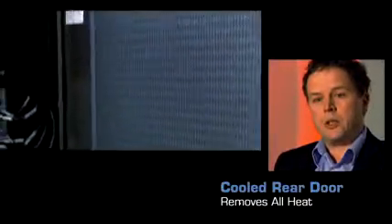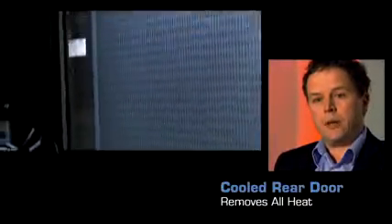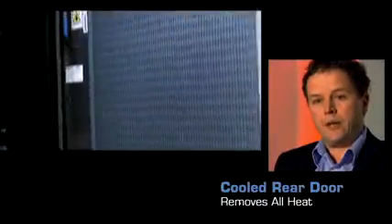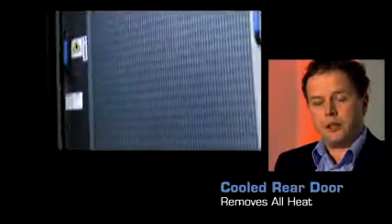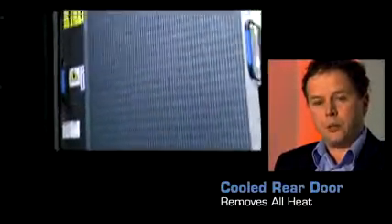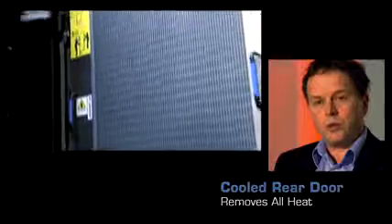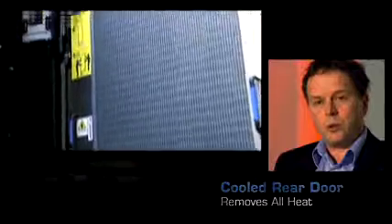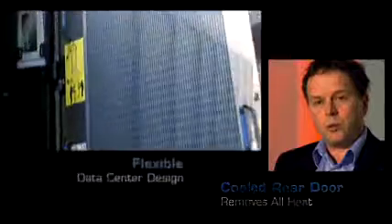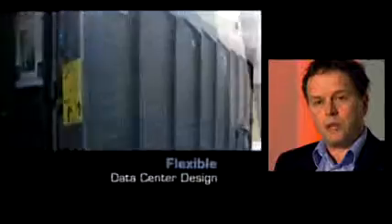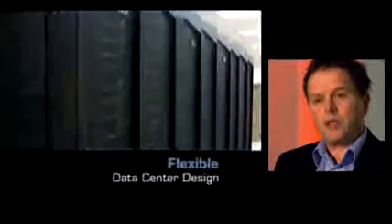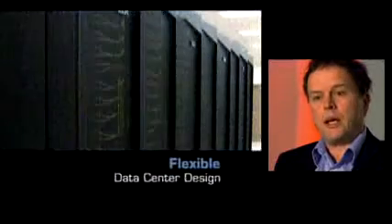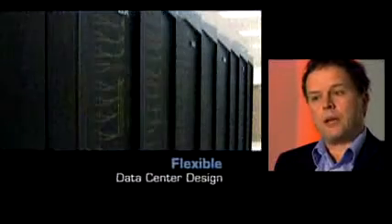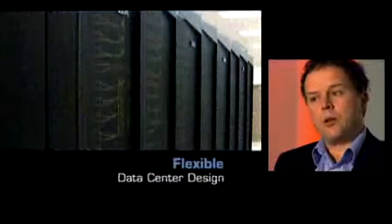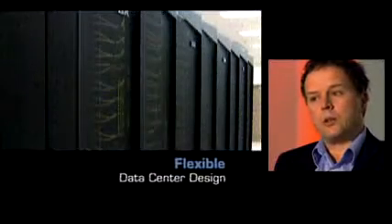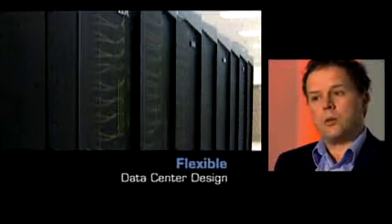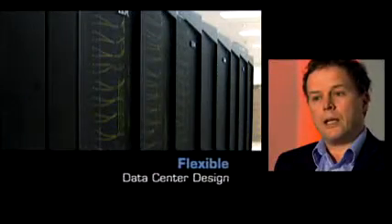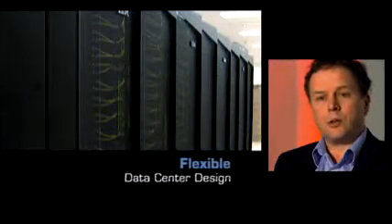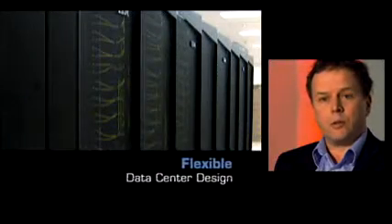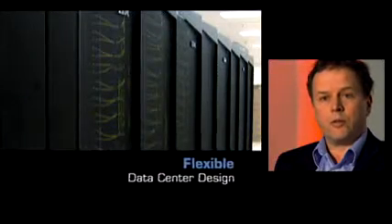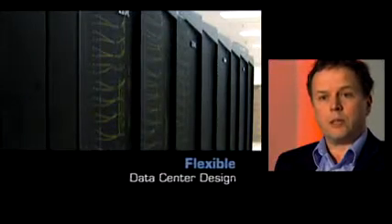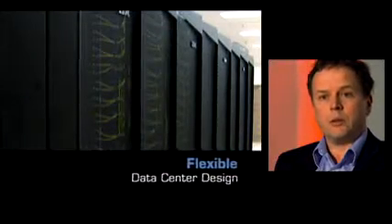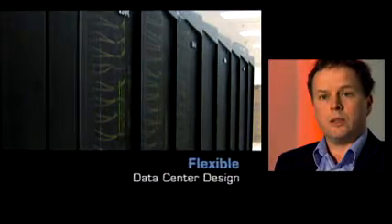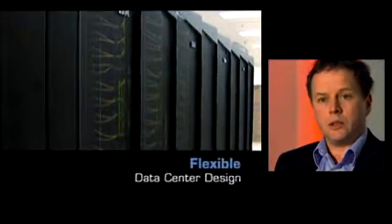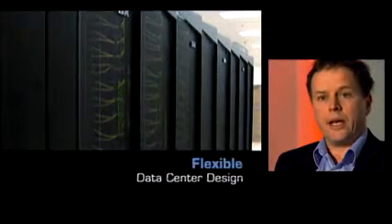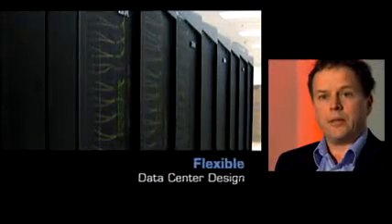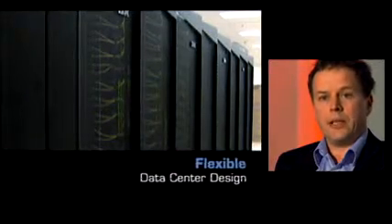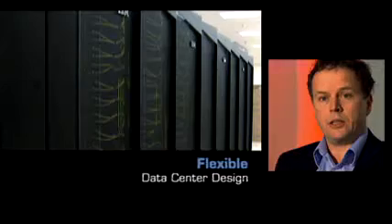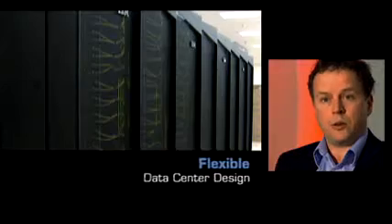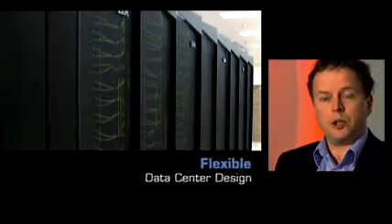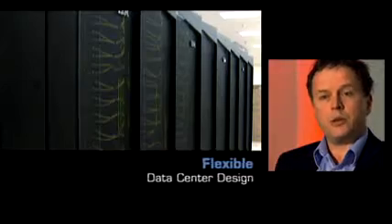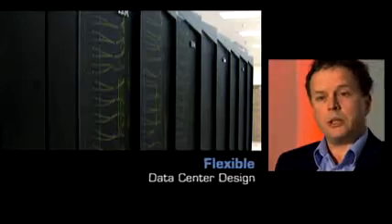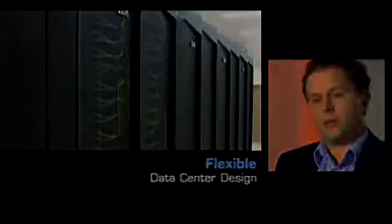The water-cooled rear door removes all the heat that the racks produce, and it gives us a very efficient way of cooling the racks. It also allows for more flexibility in the design of the data center or the machine room itself.